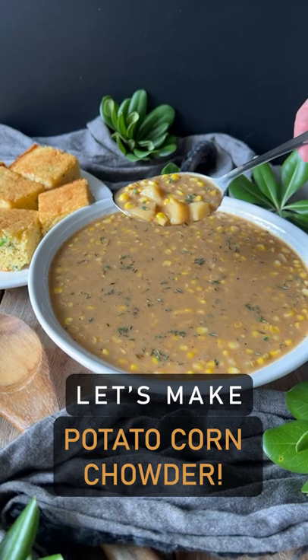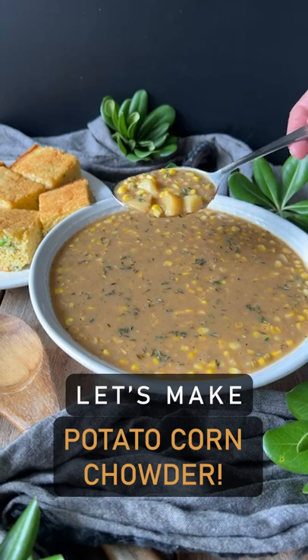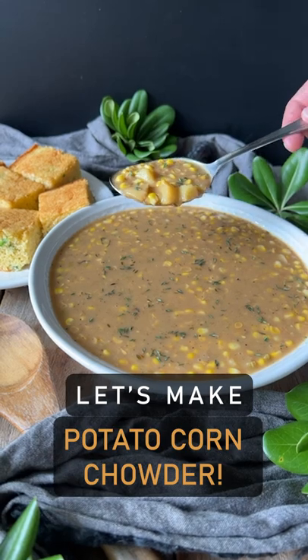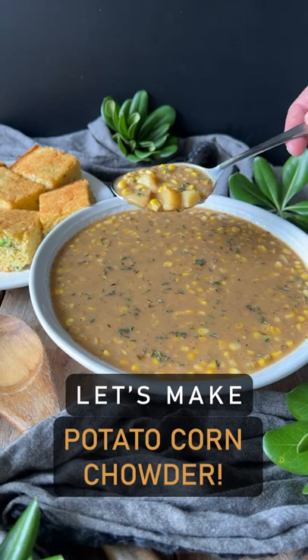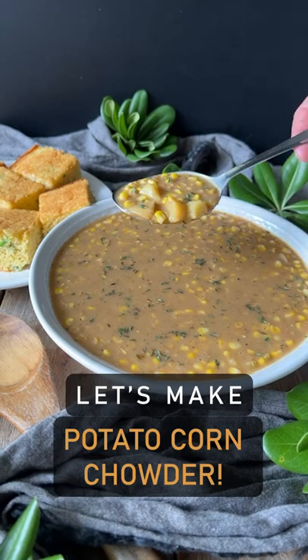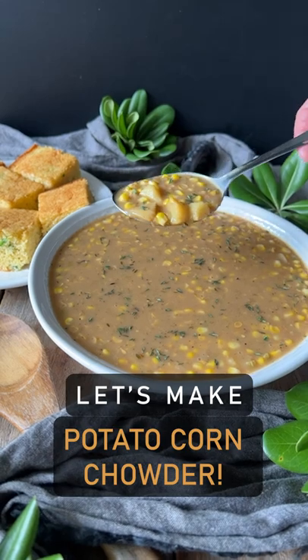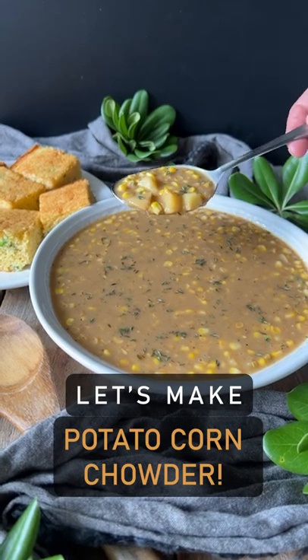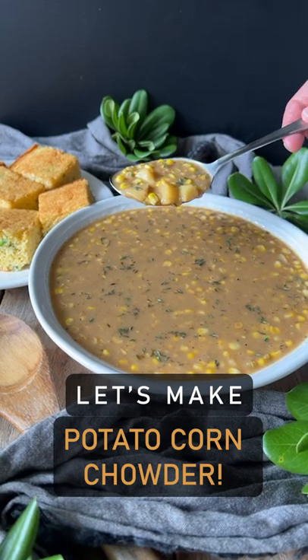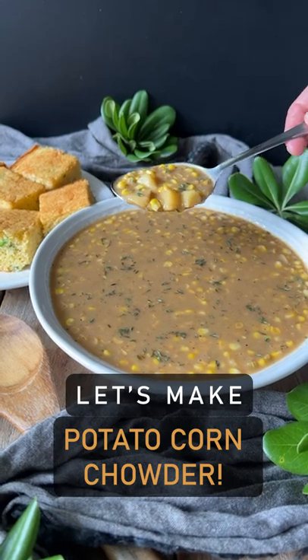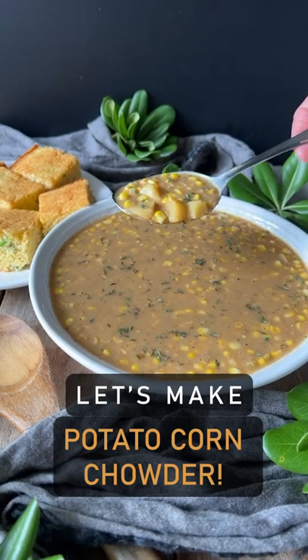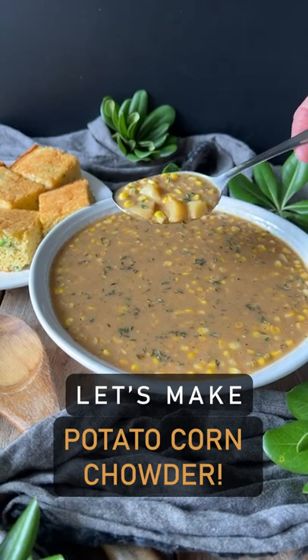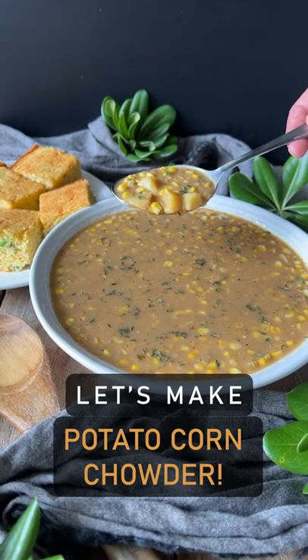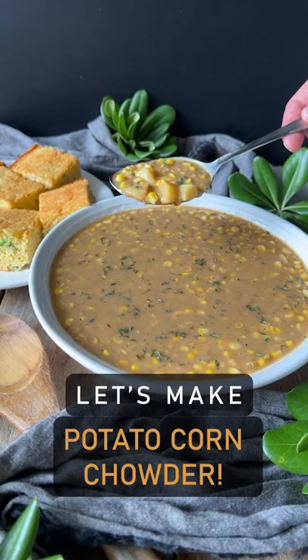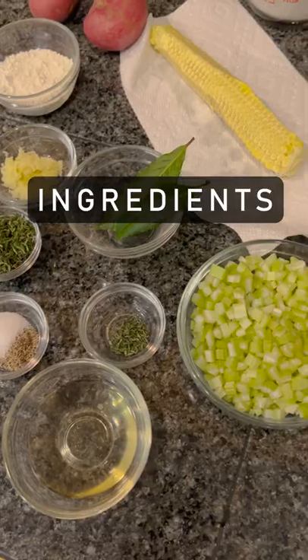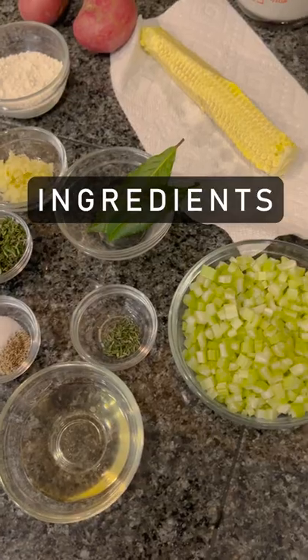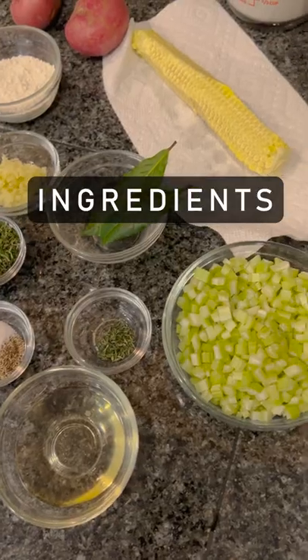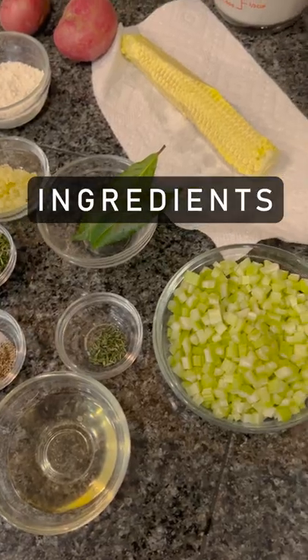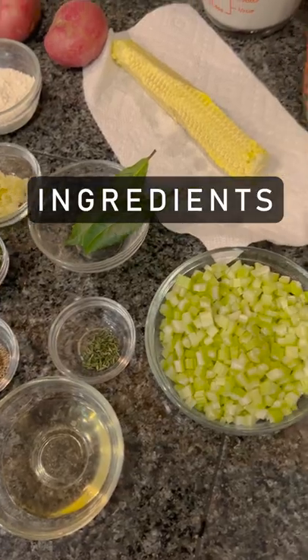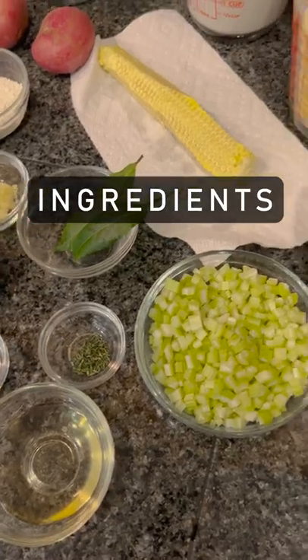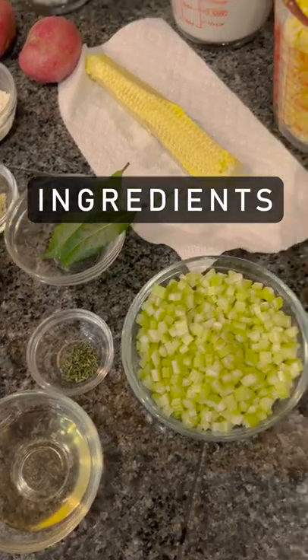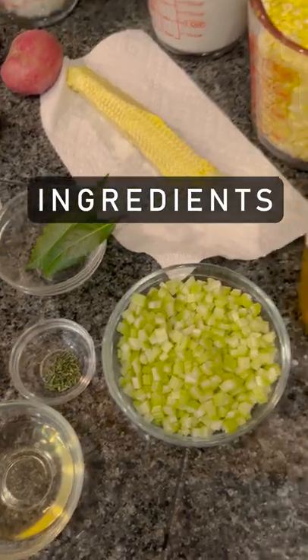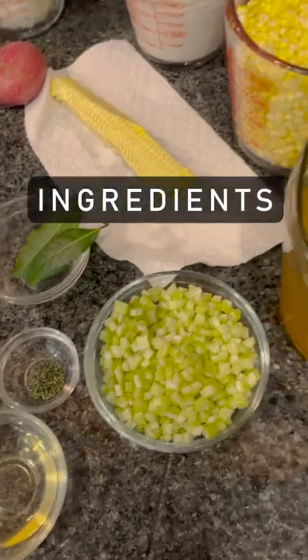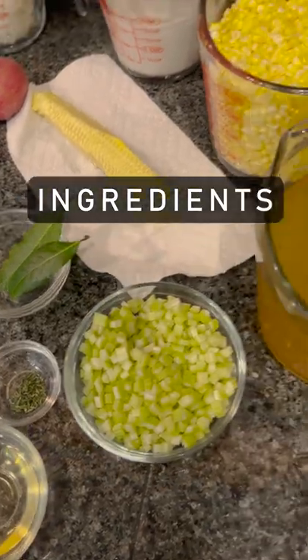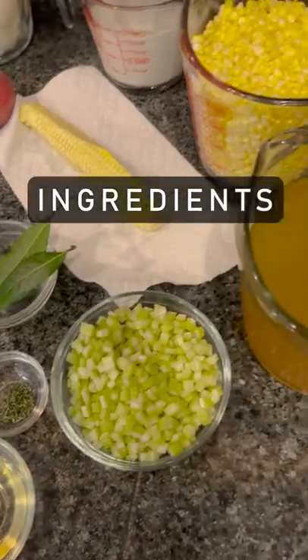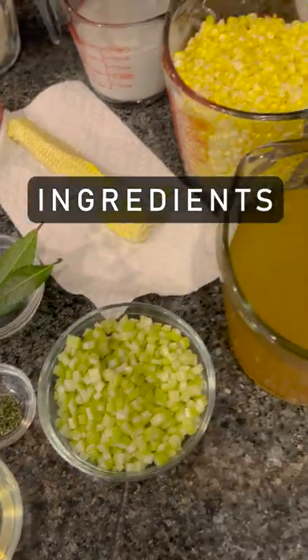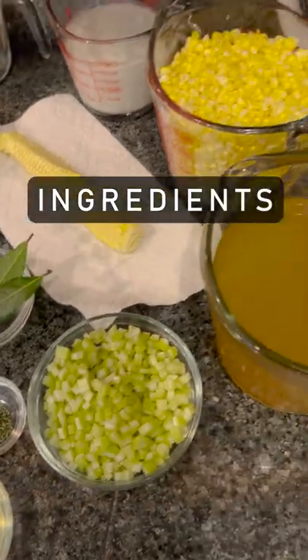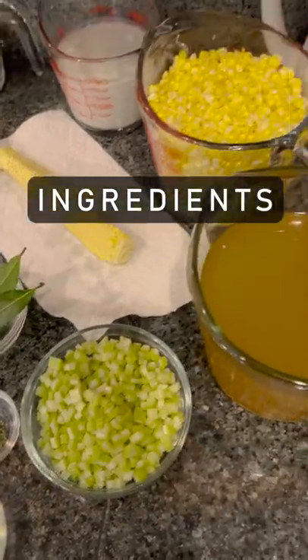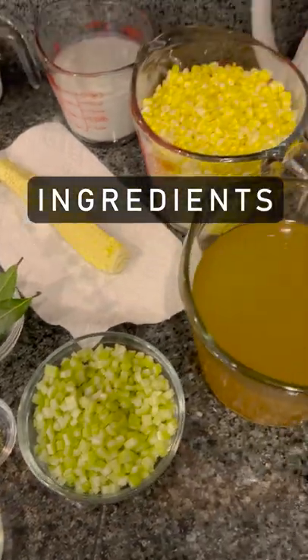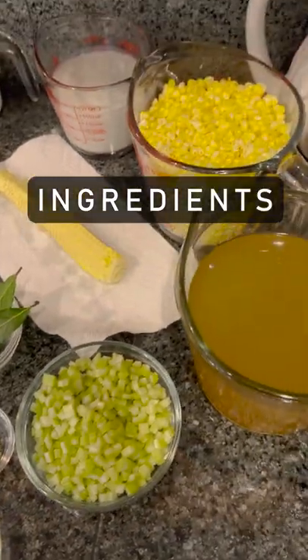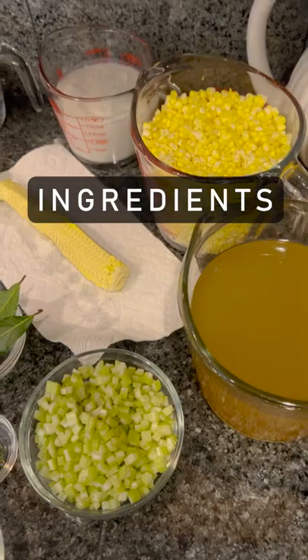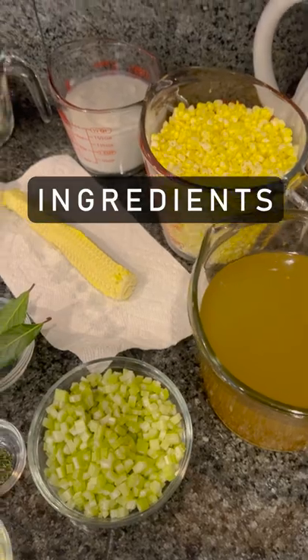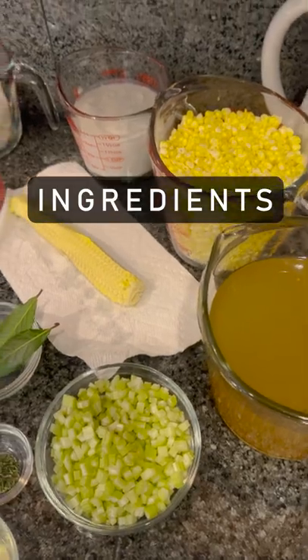All right, let's make potato corn chowder. Grab the ingredients — there's not too many. Then we'll get started.